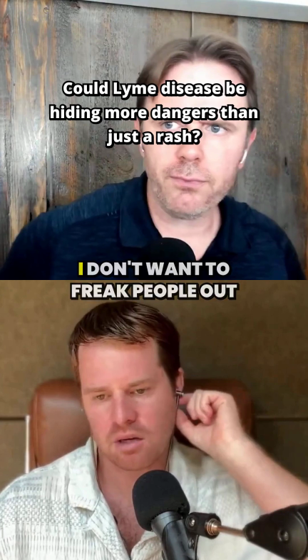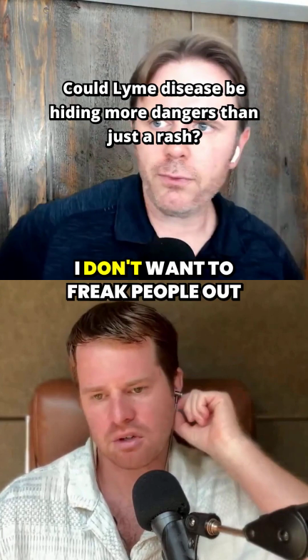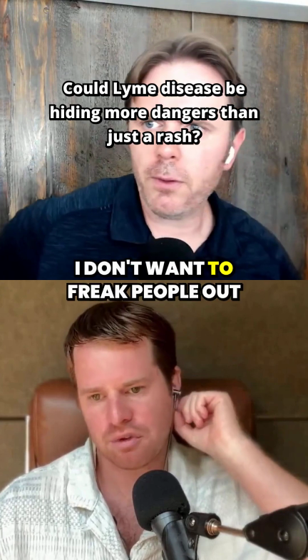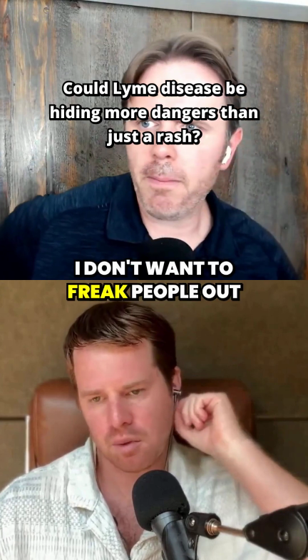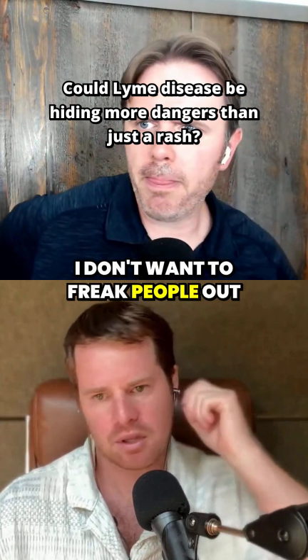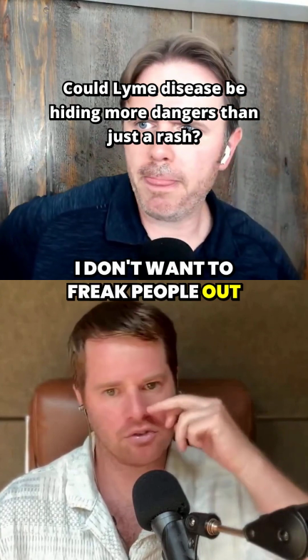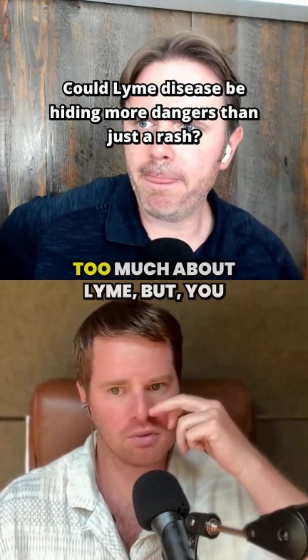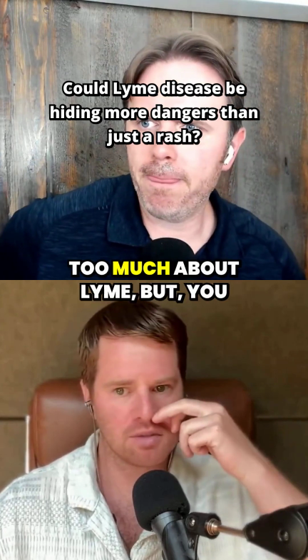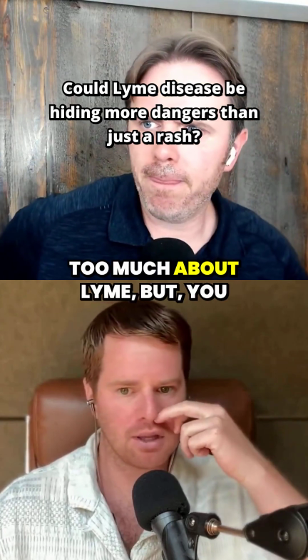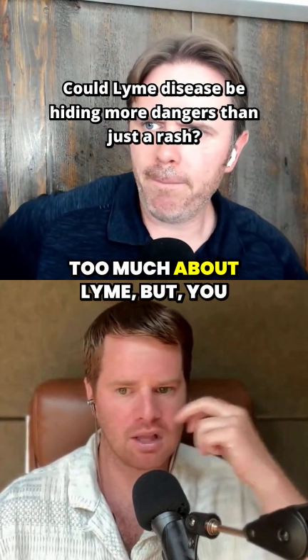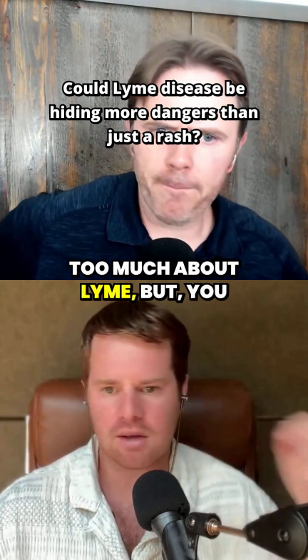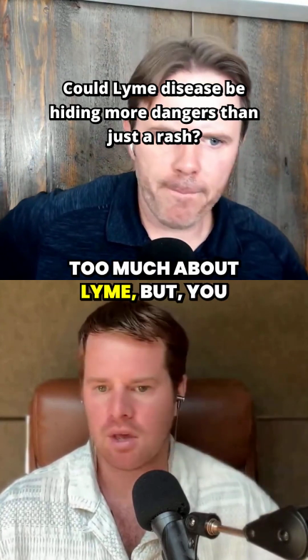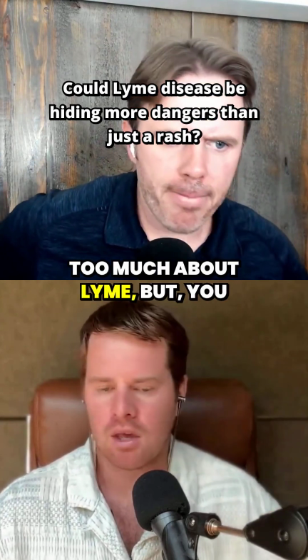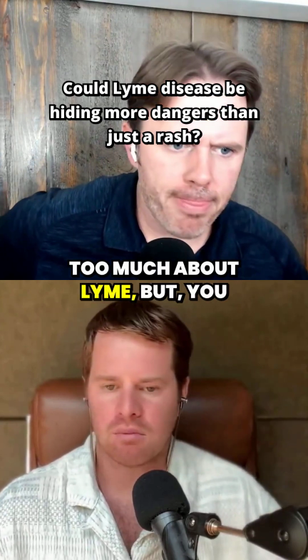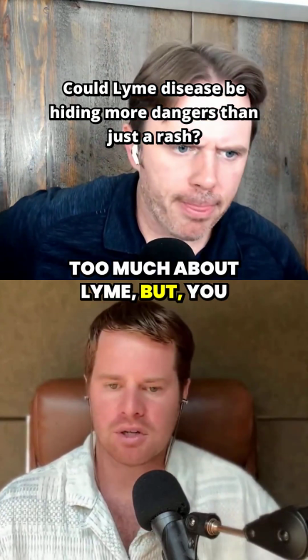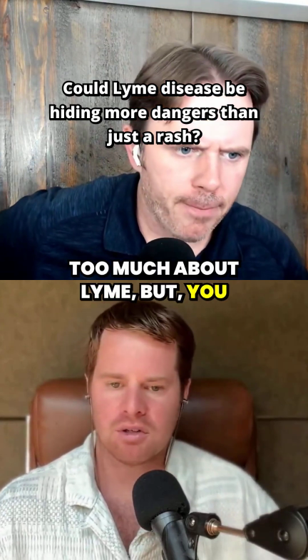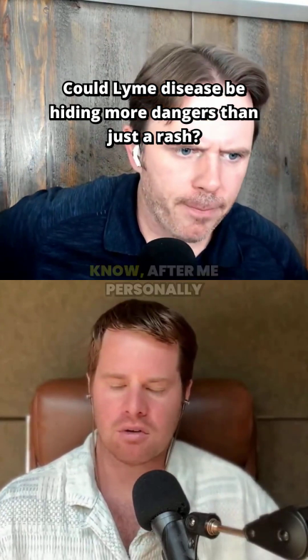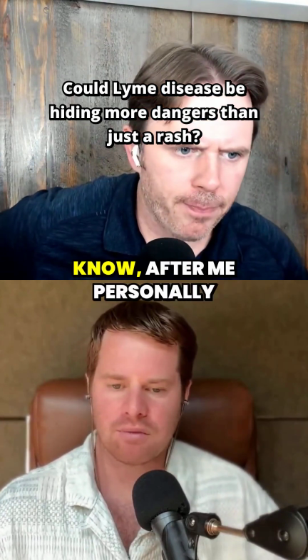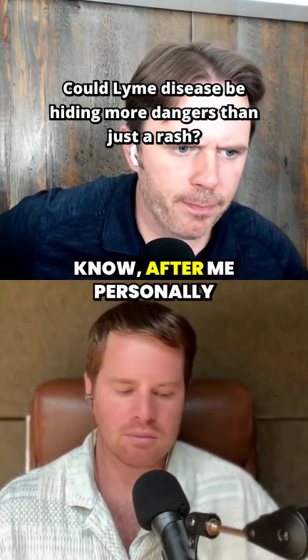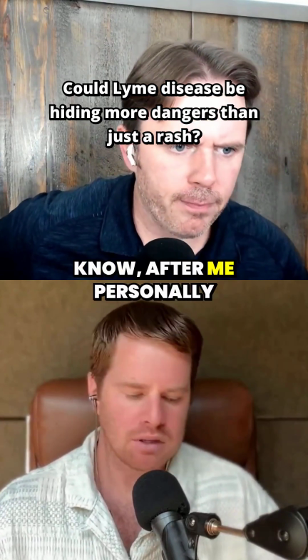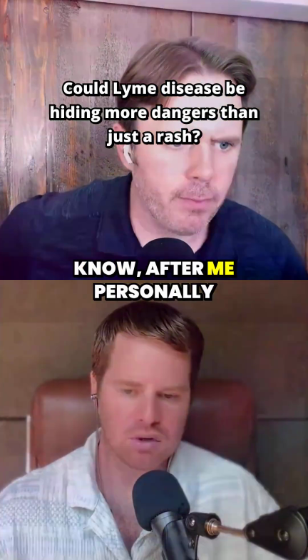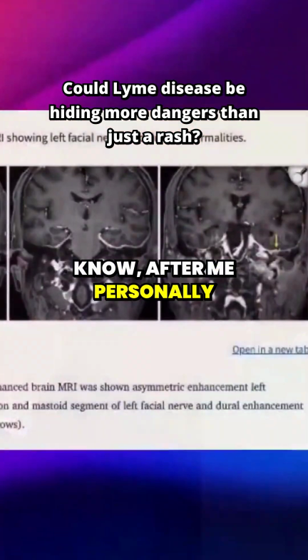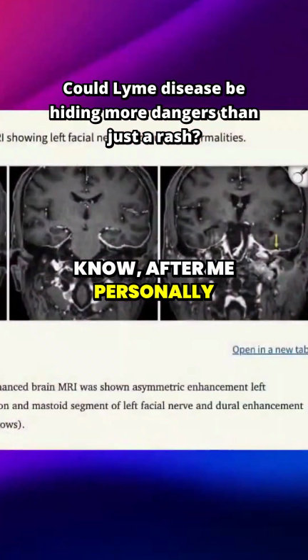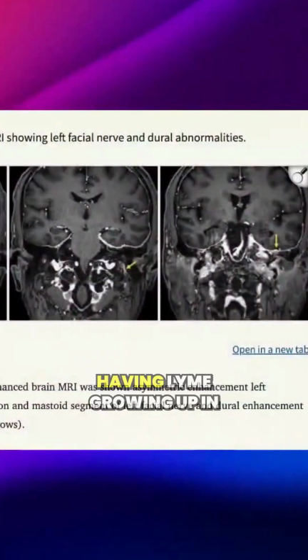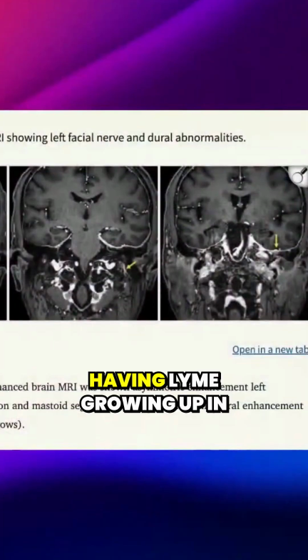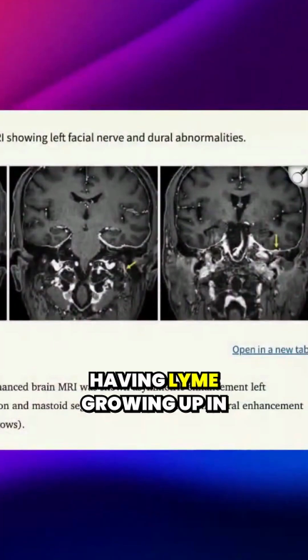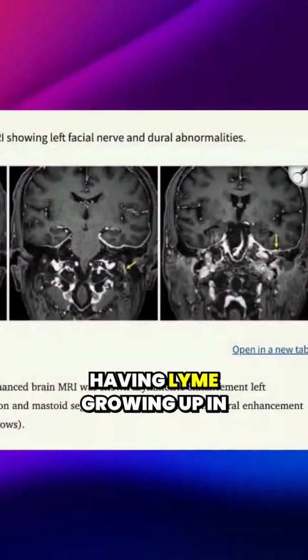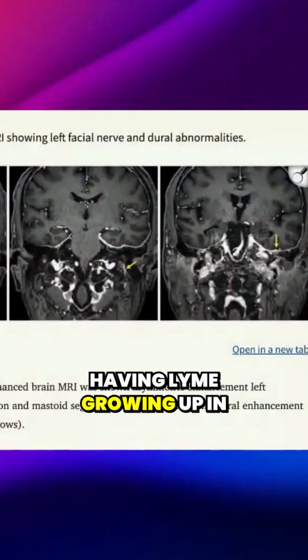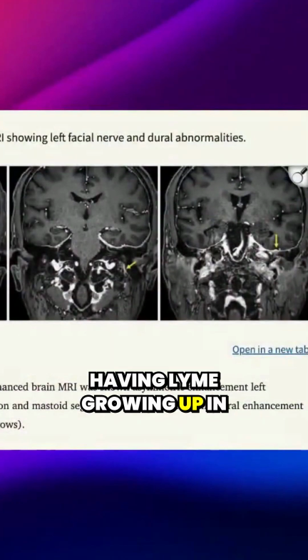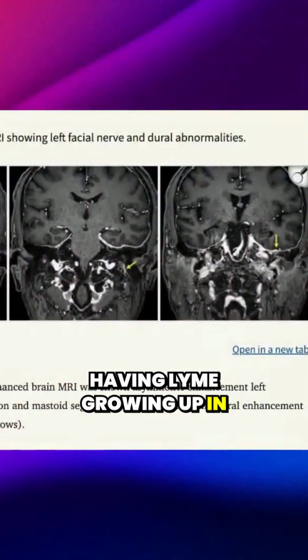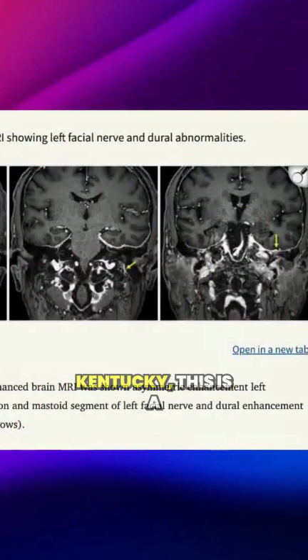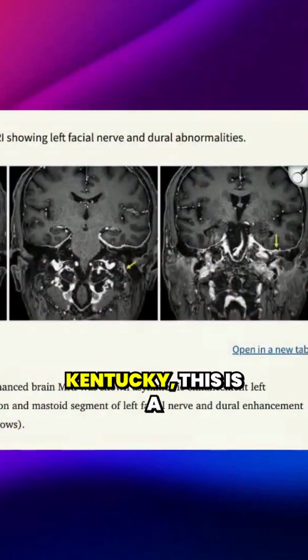I don't want to freak people out too much about Lyme, but after me personally having Lyme growing up in Kentucky...